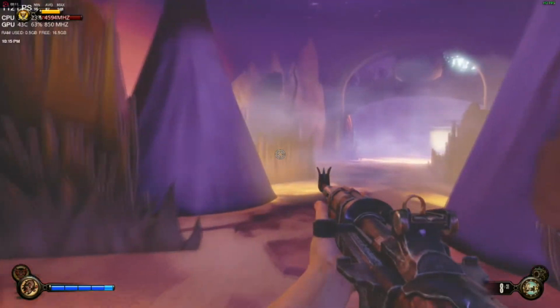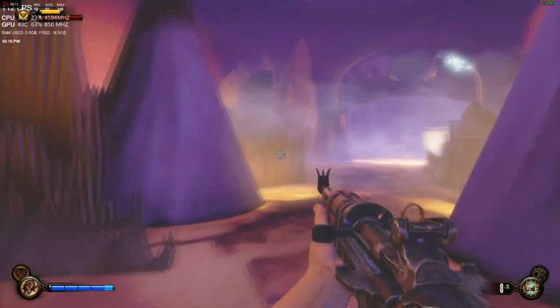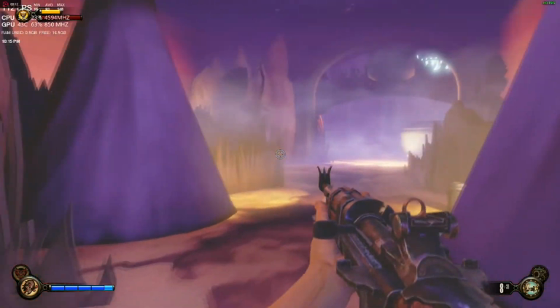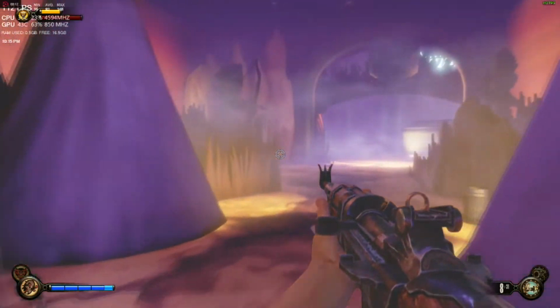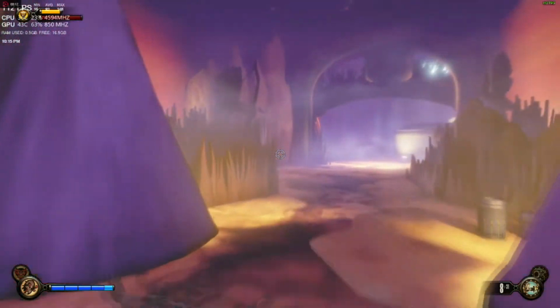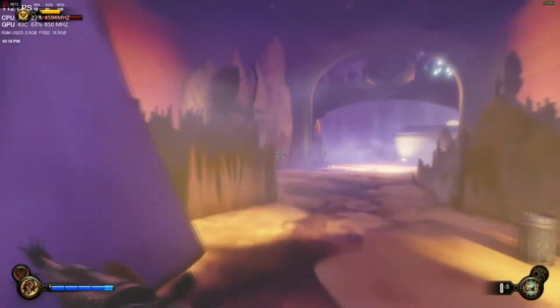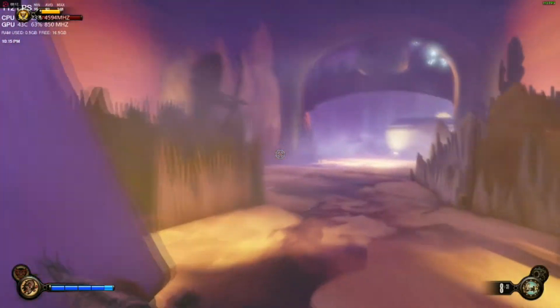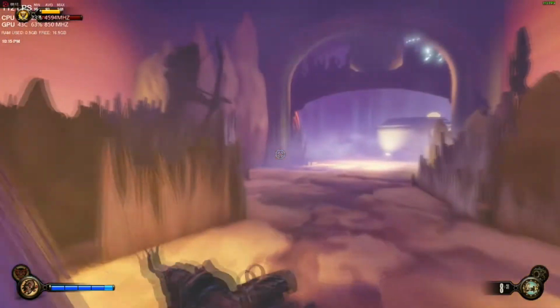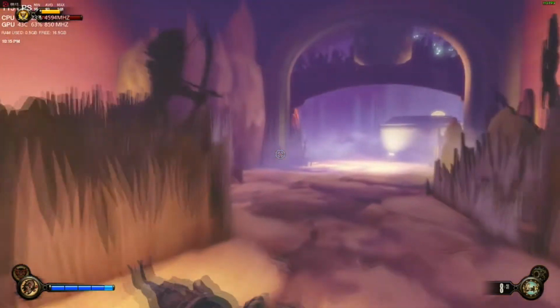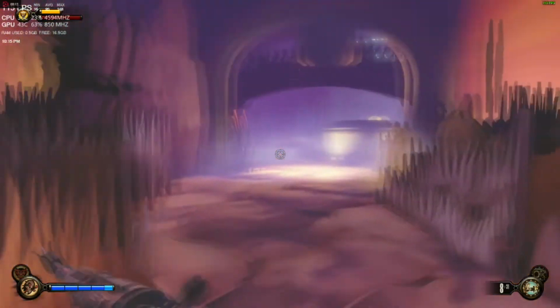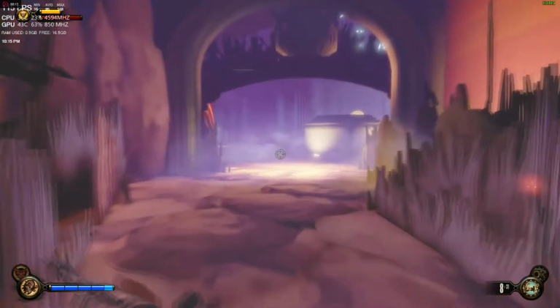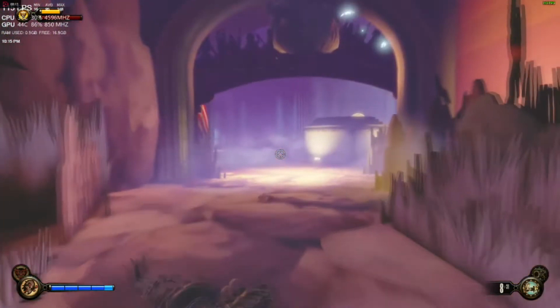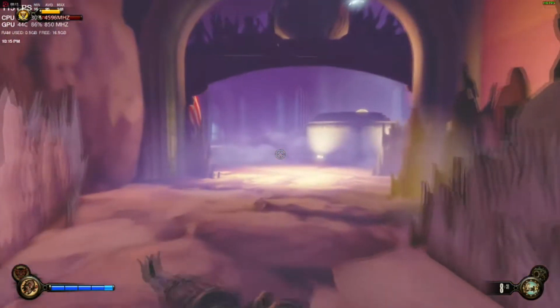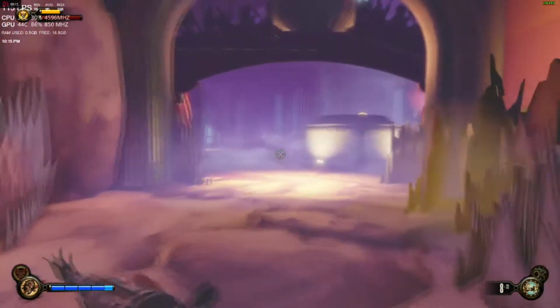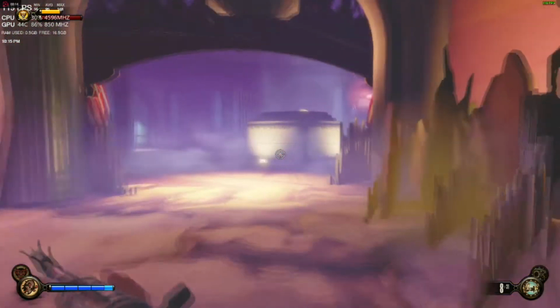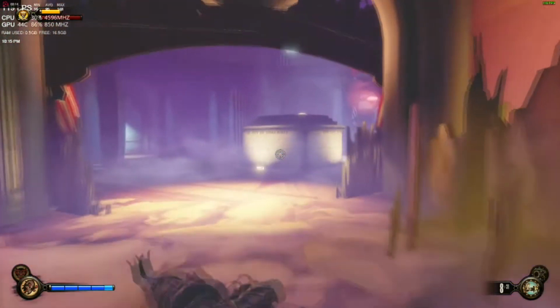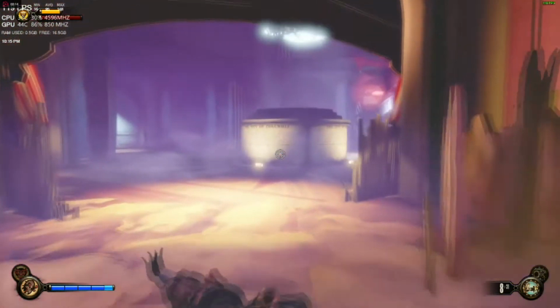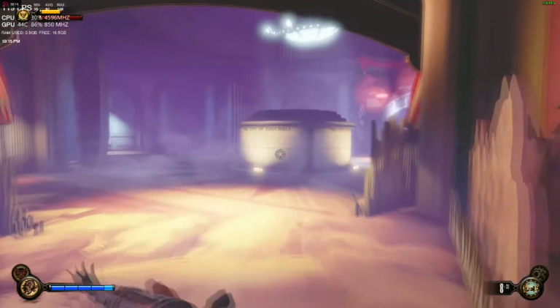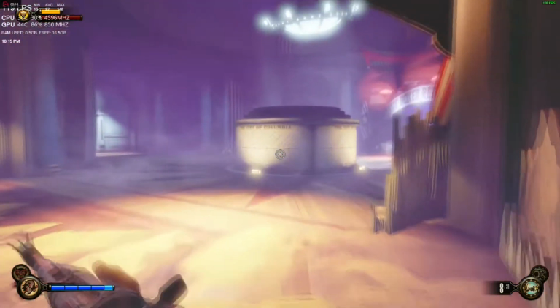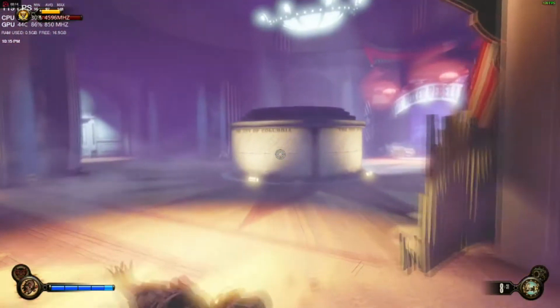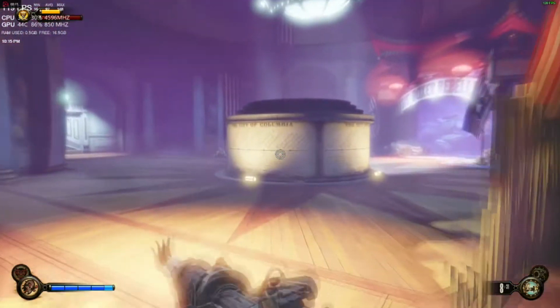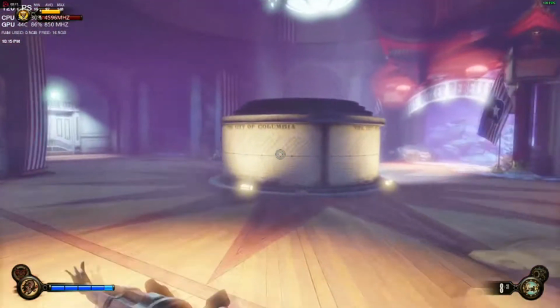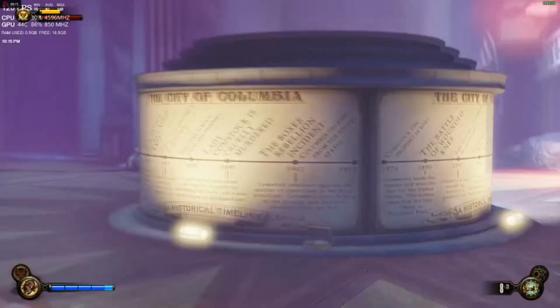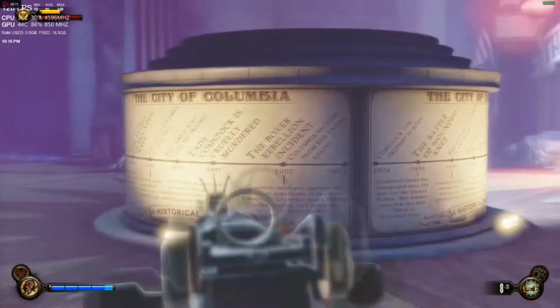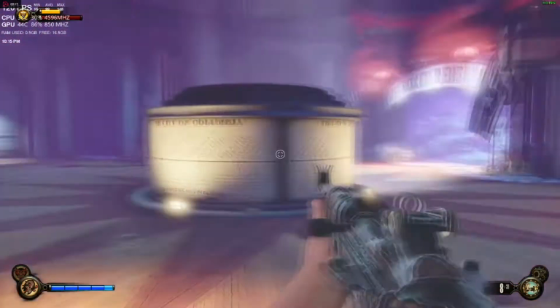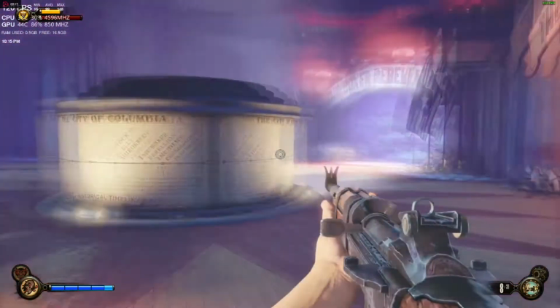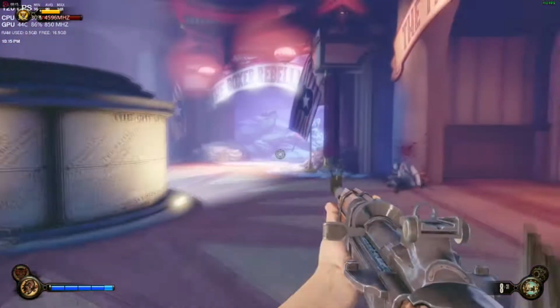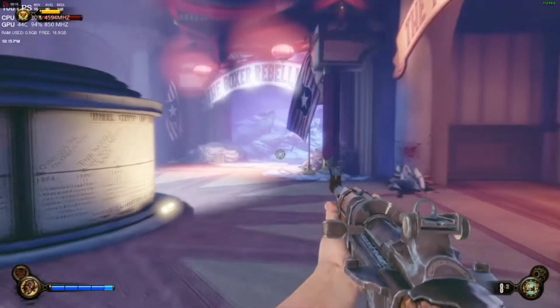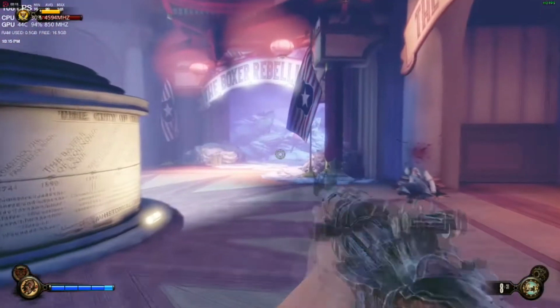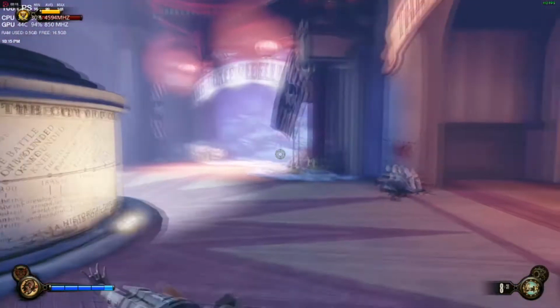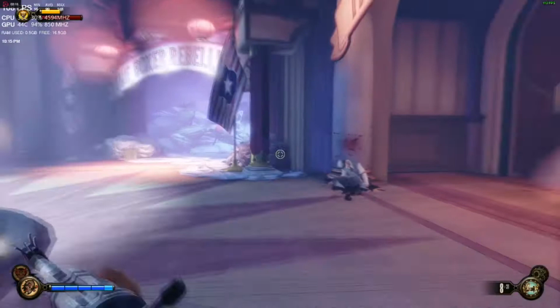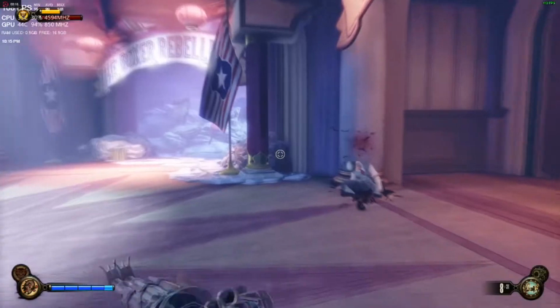Now let's get right into the benchmarks.